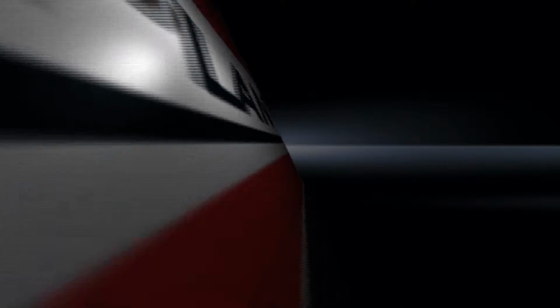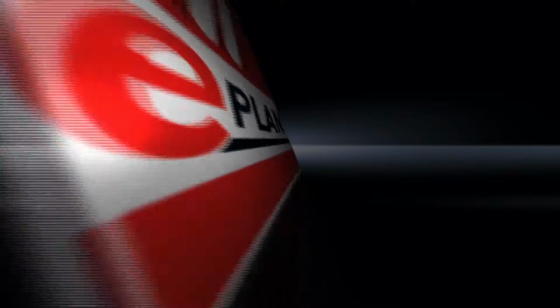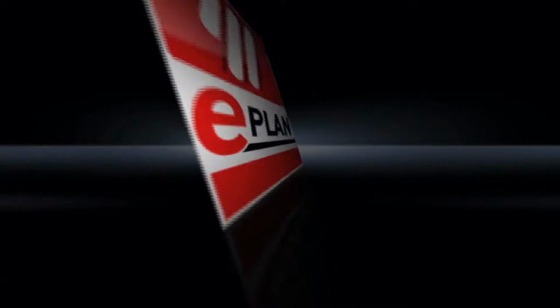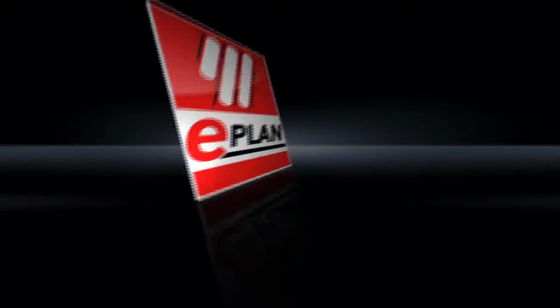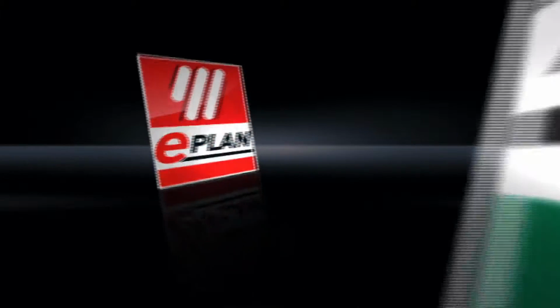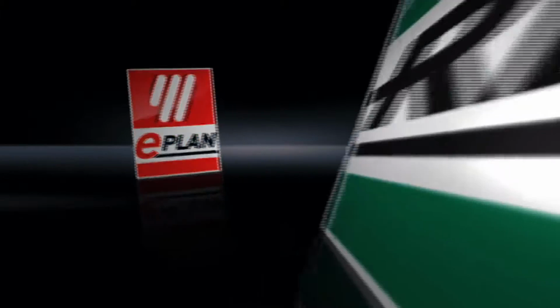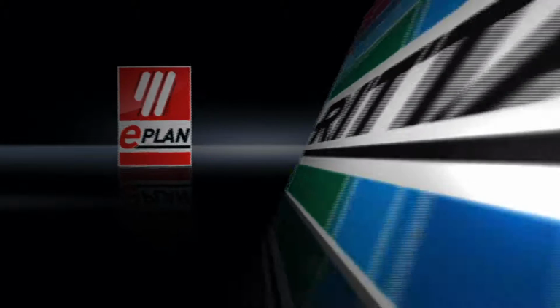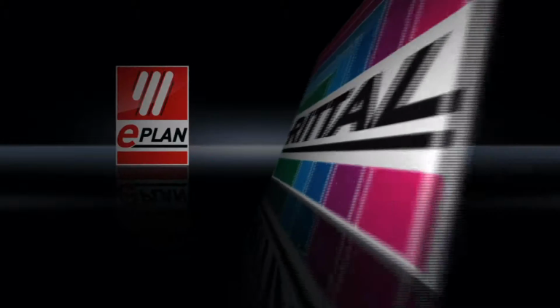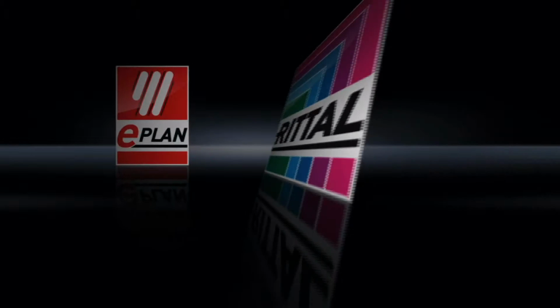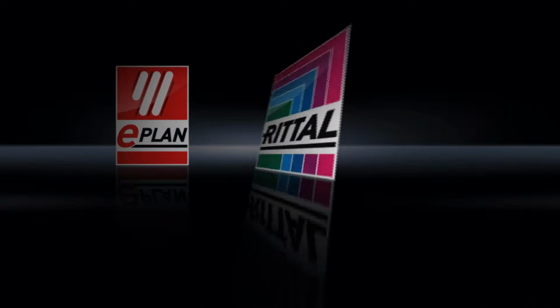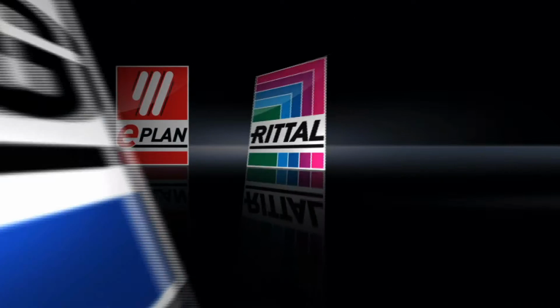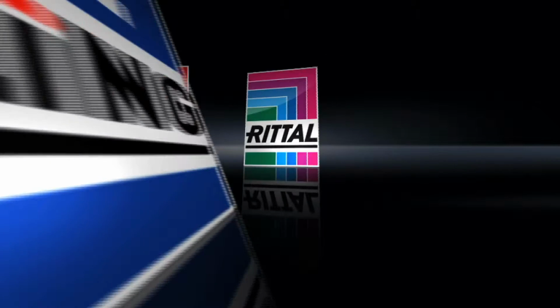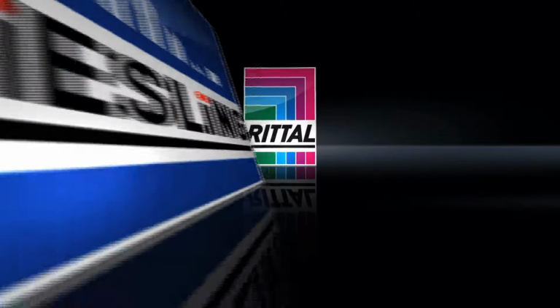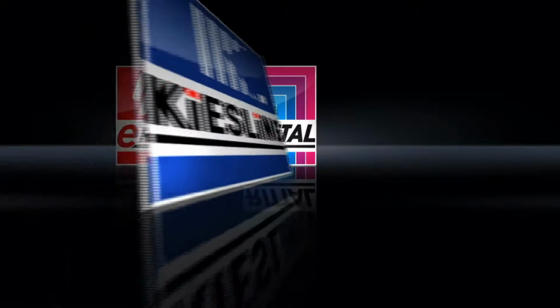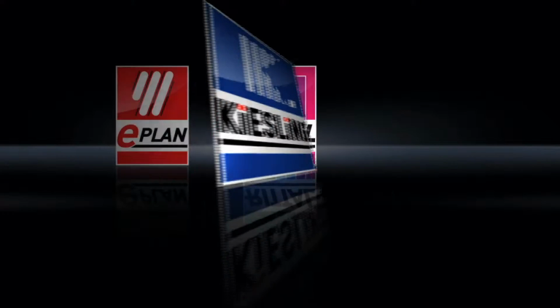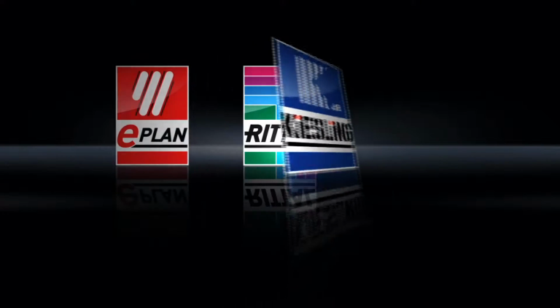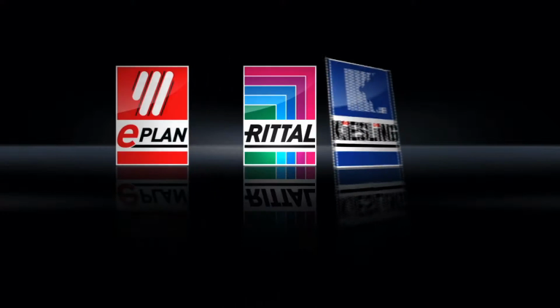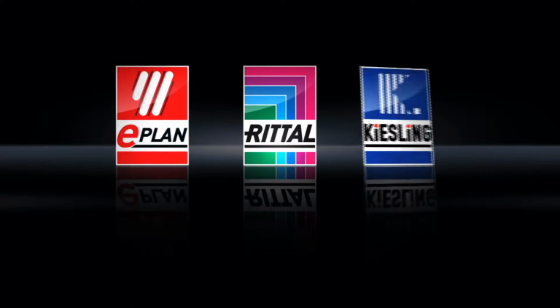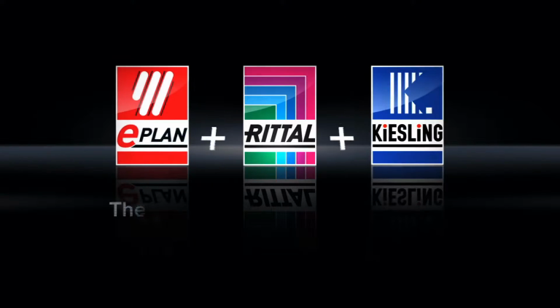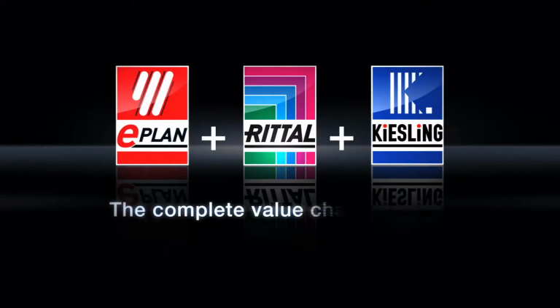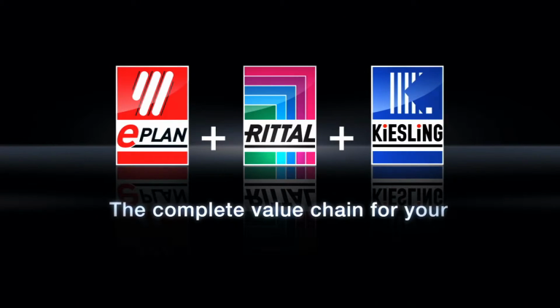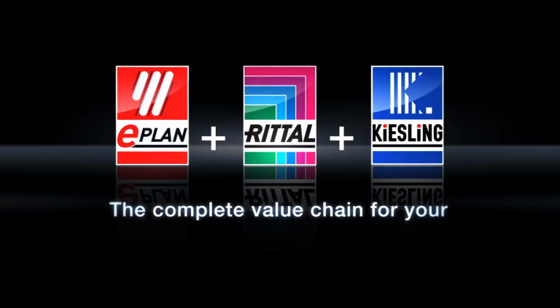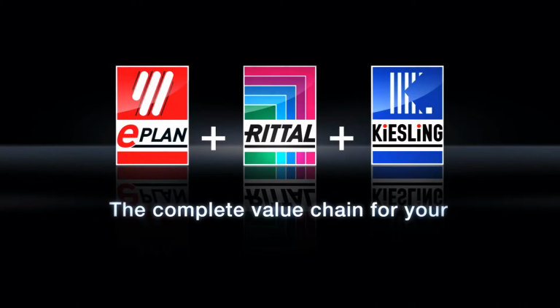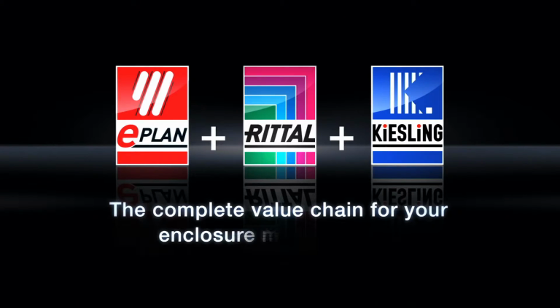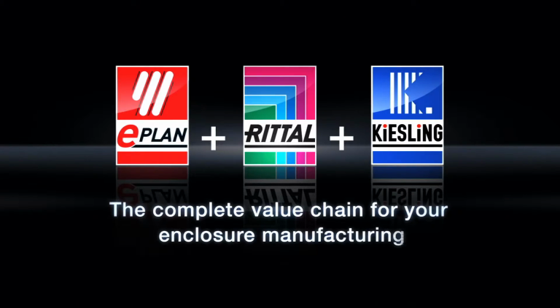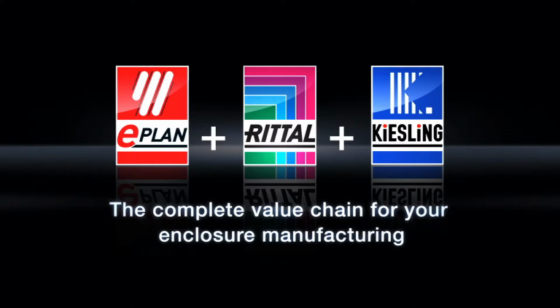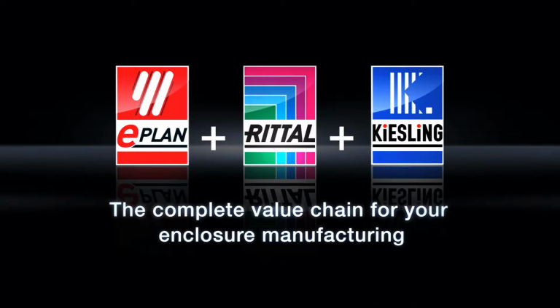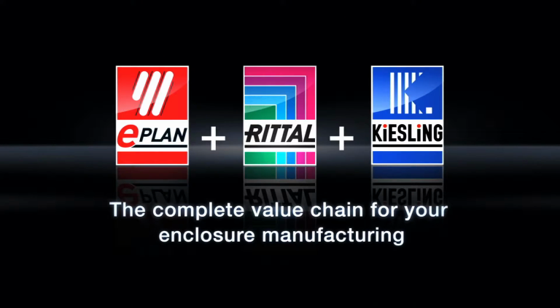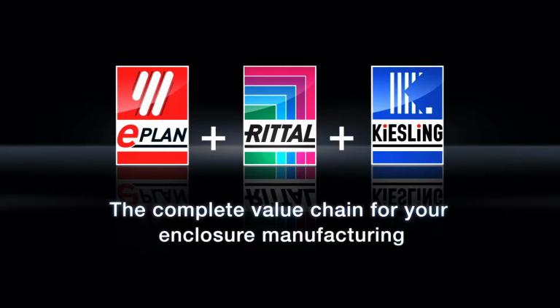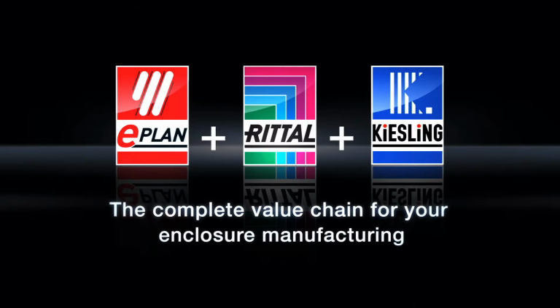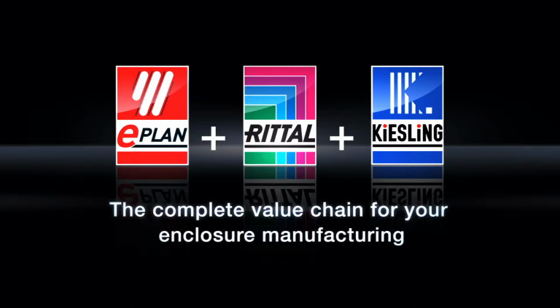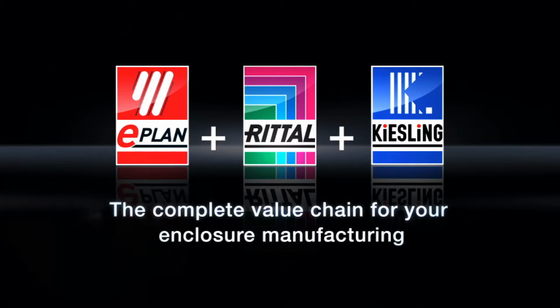ePlan, Rittal, Kiesling — the complete value chain for your enclosure manufacturing.